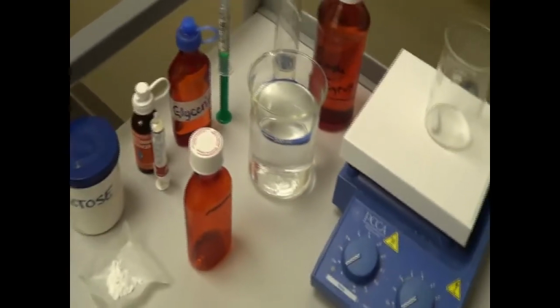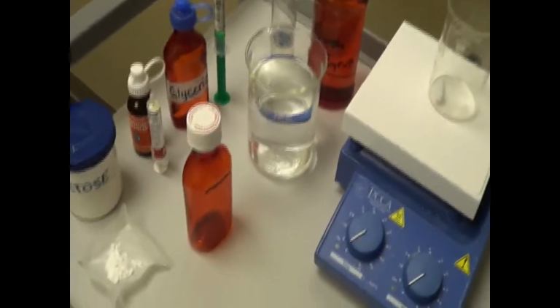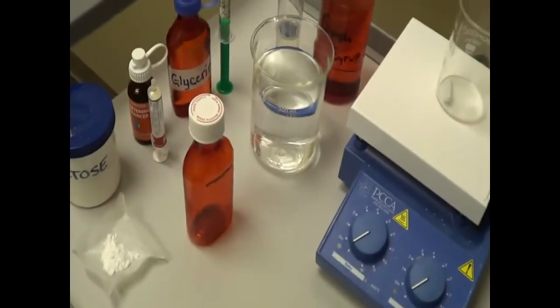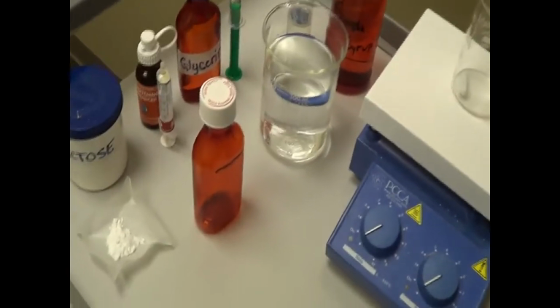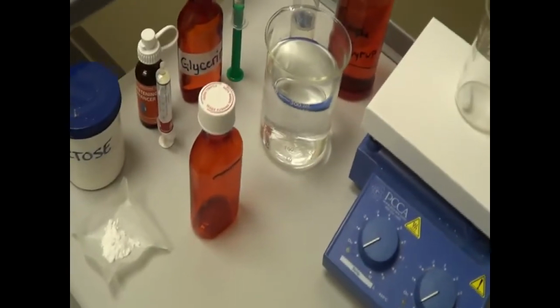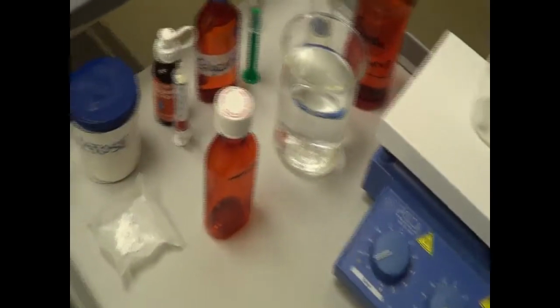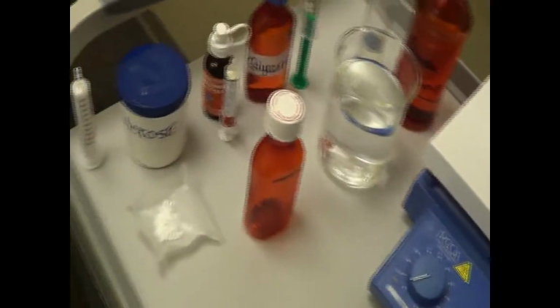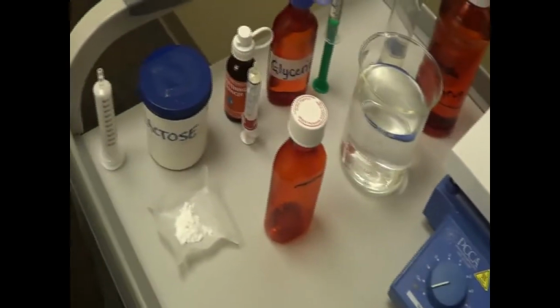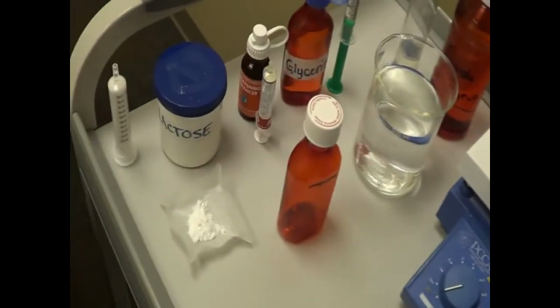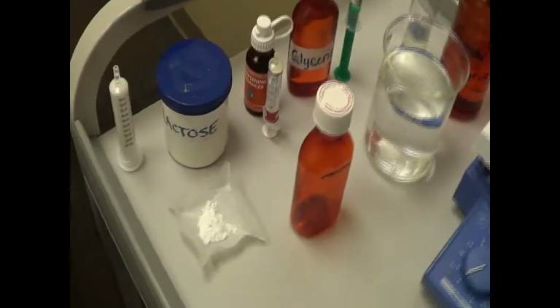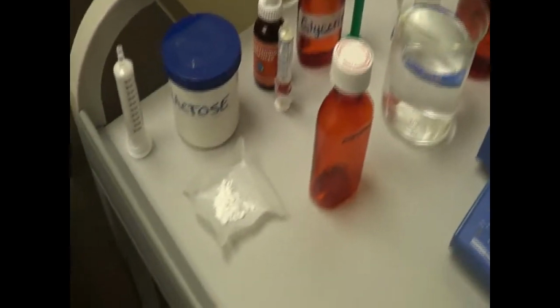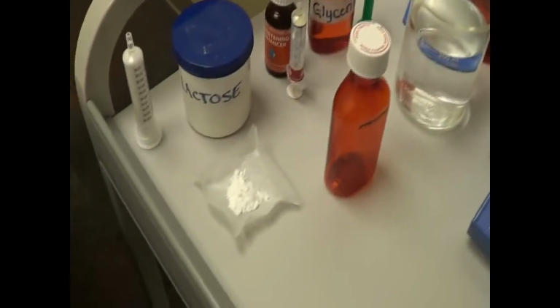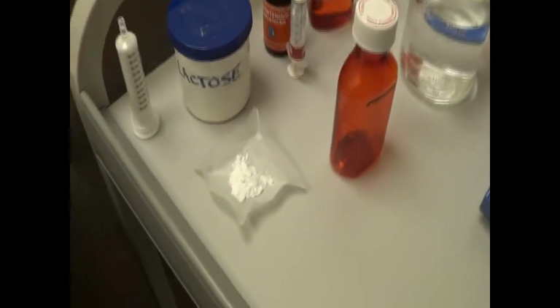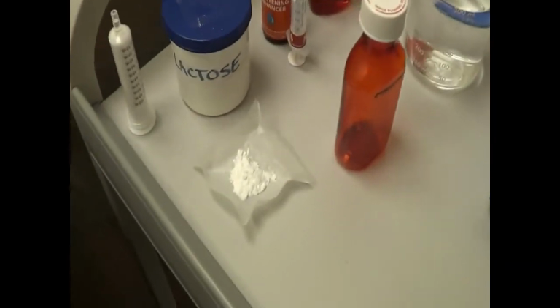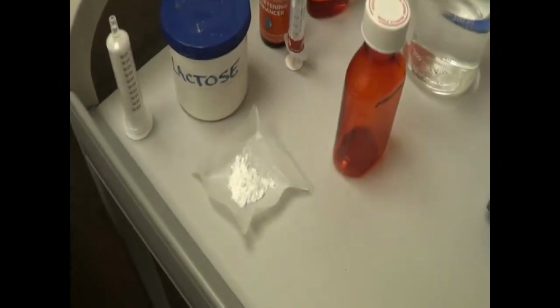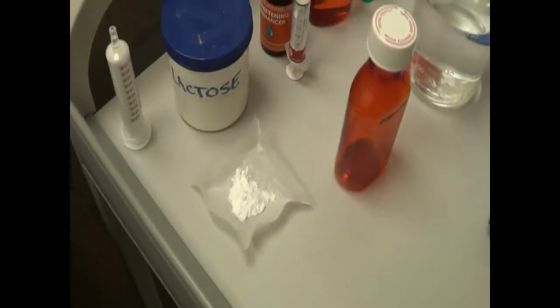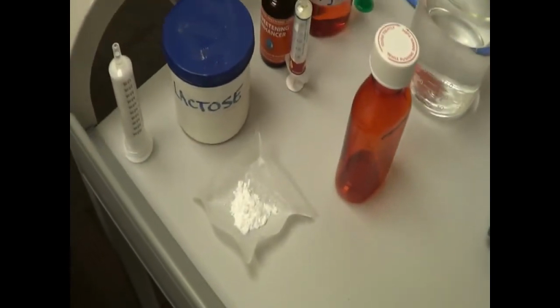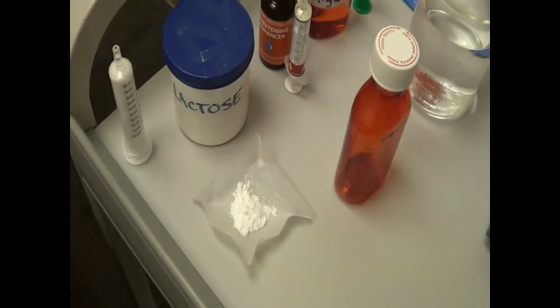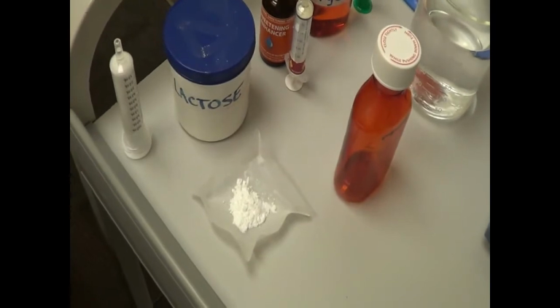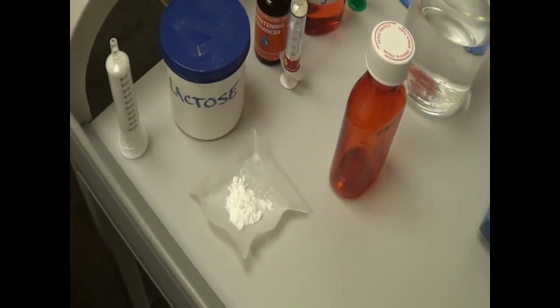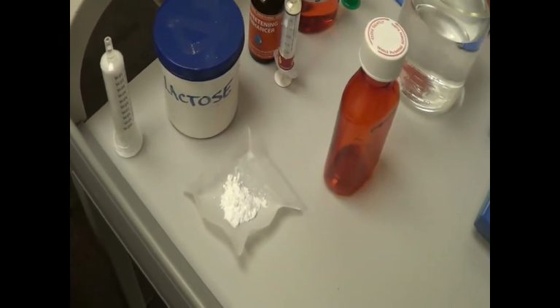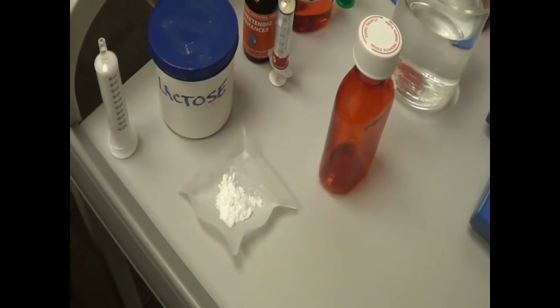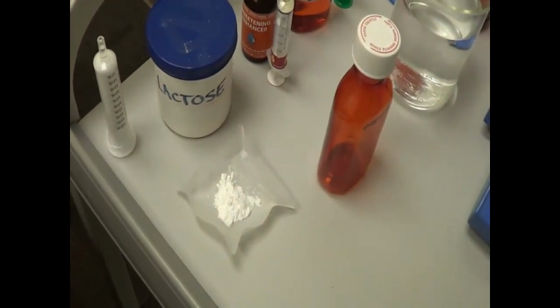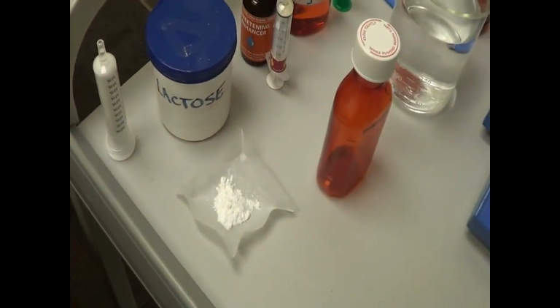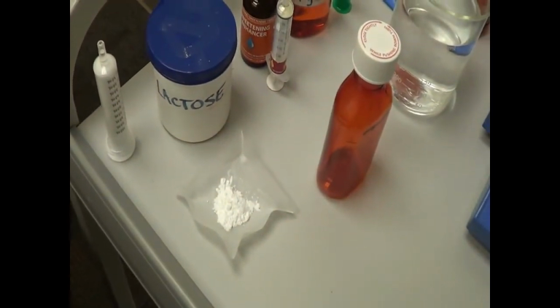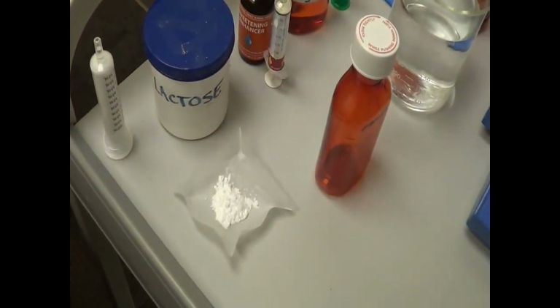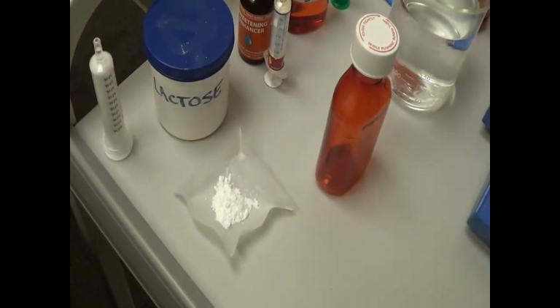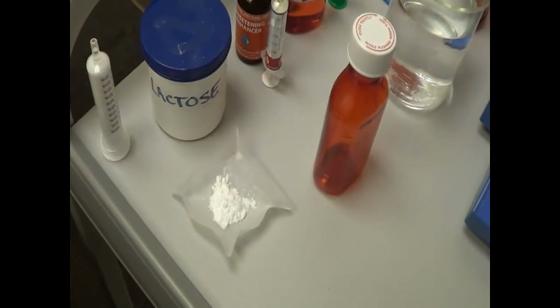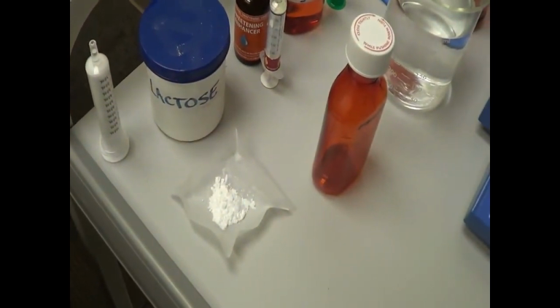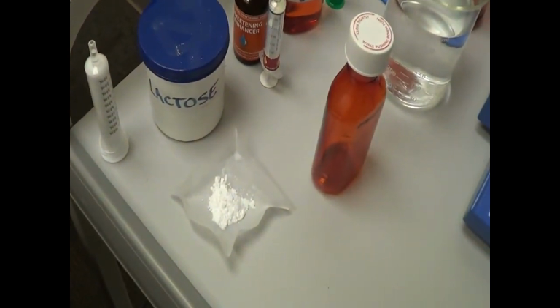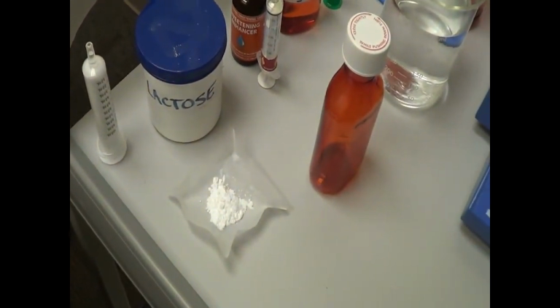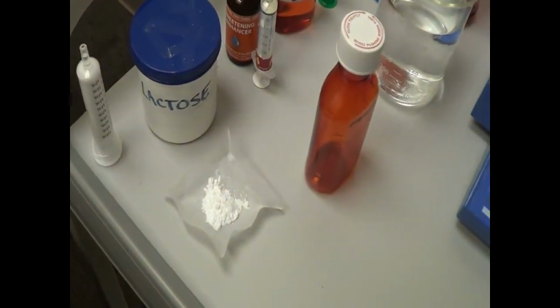In this particular drill we are using lactose — 250 milligrams or 0.25 grams.